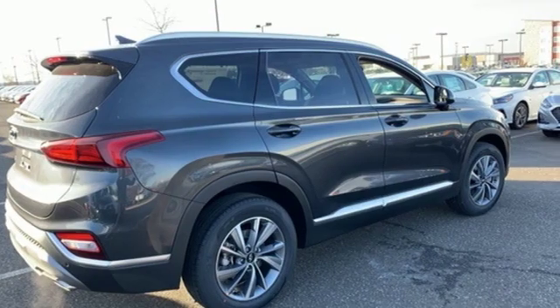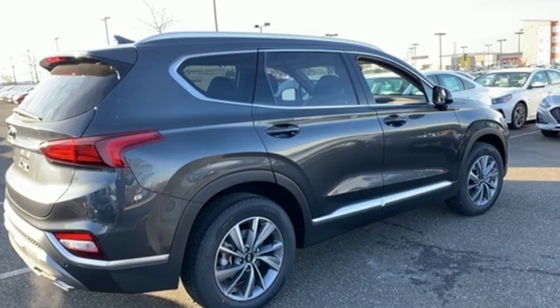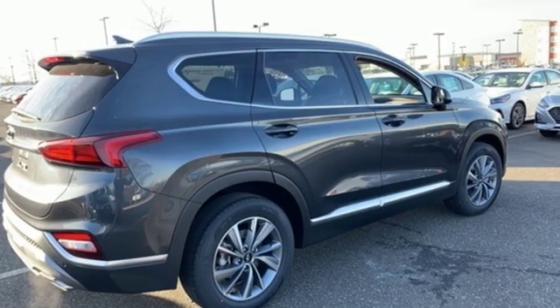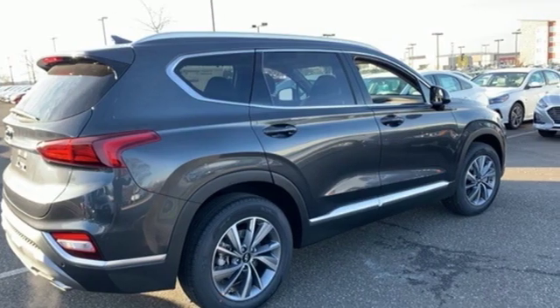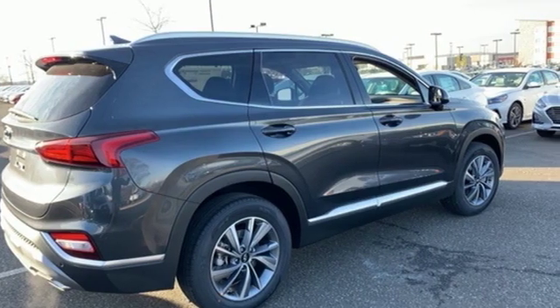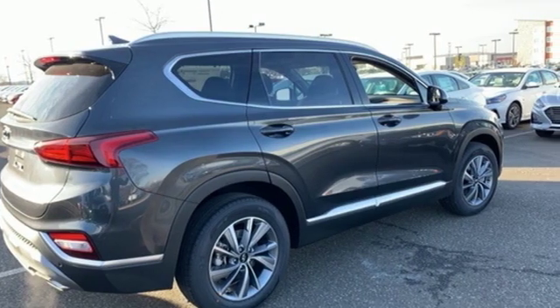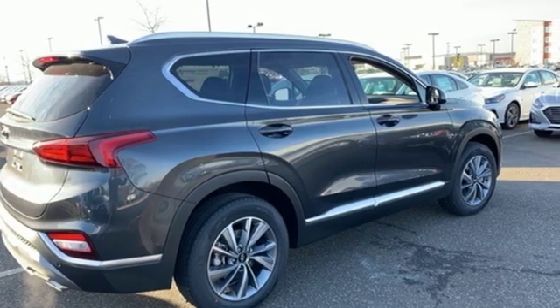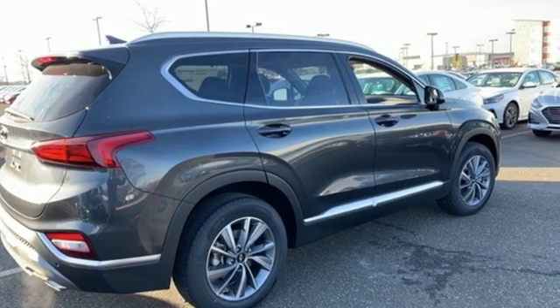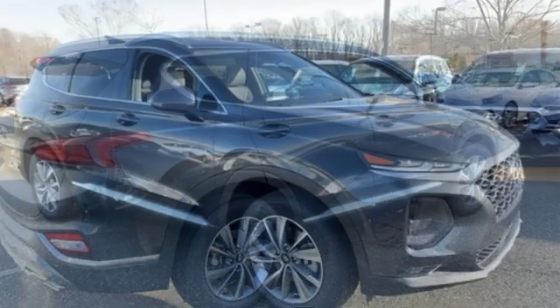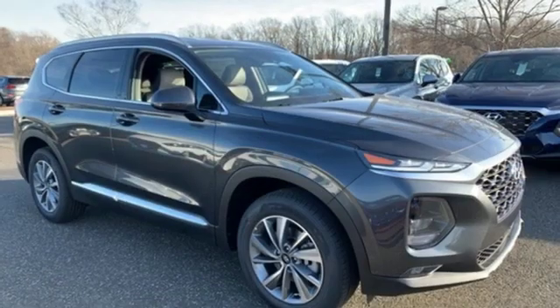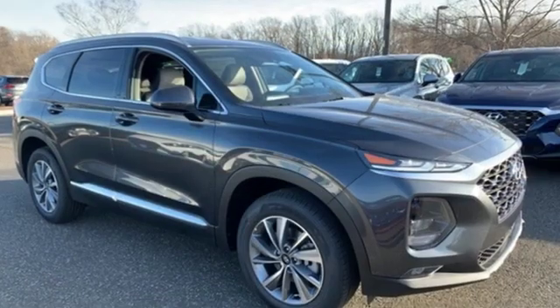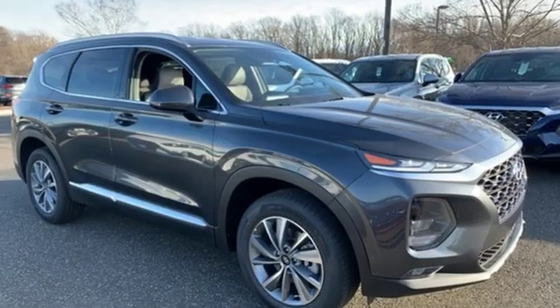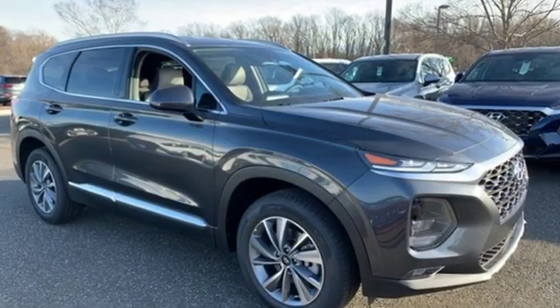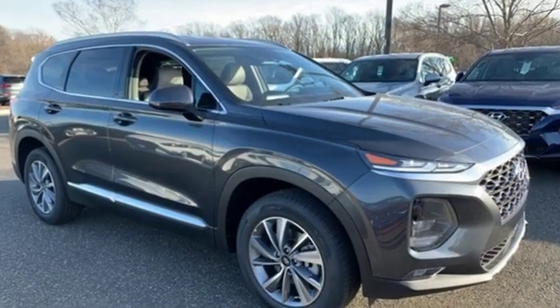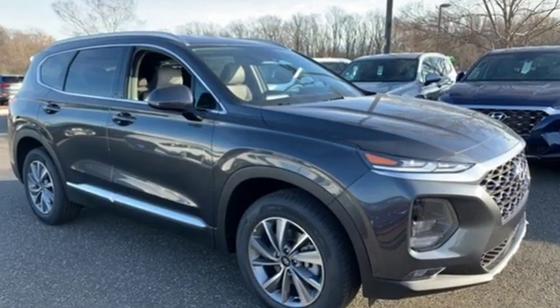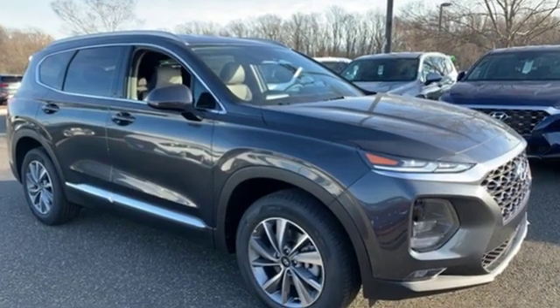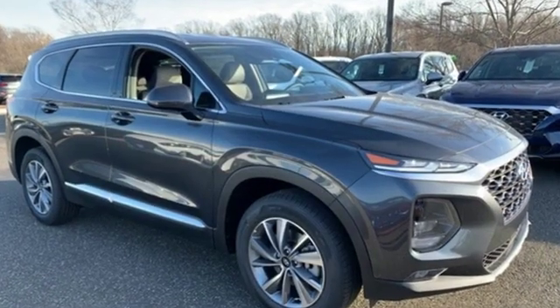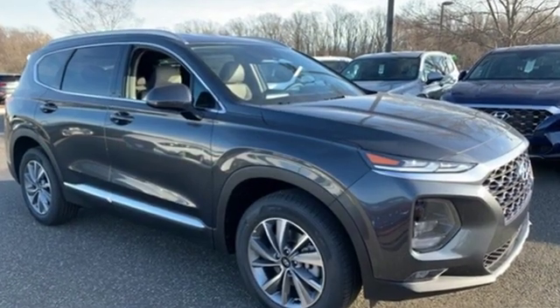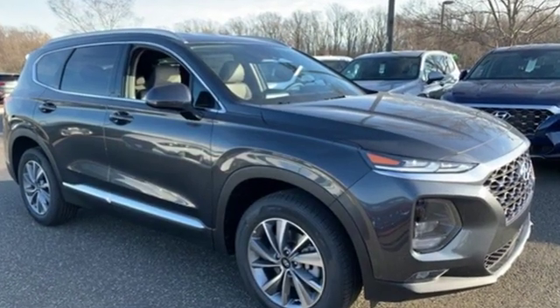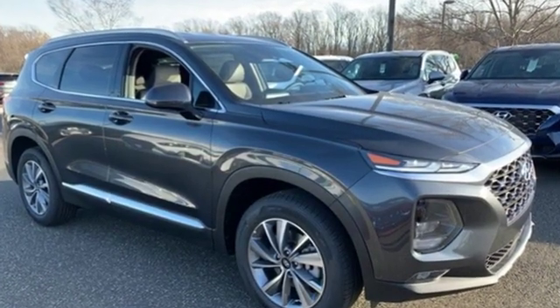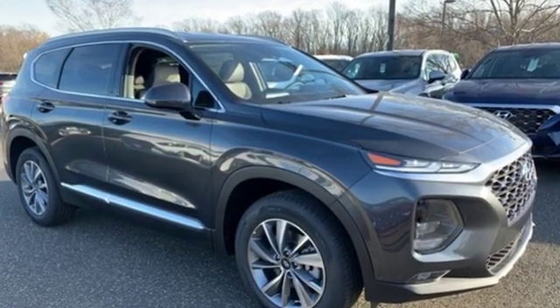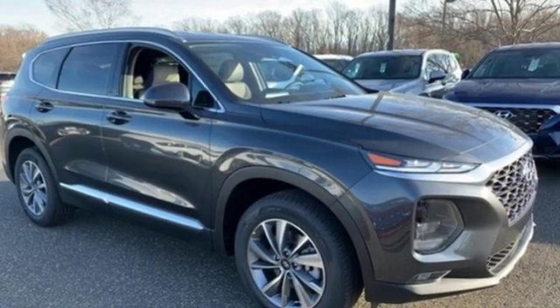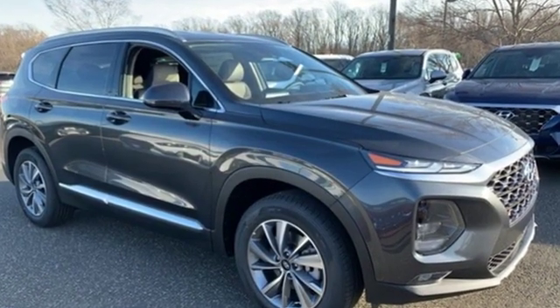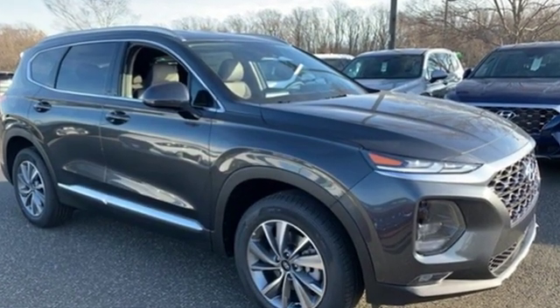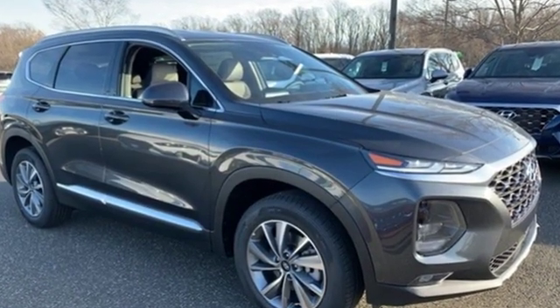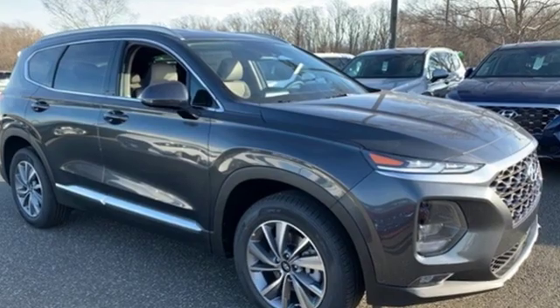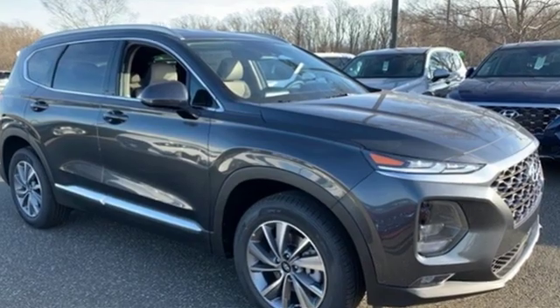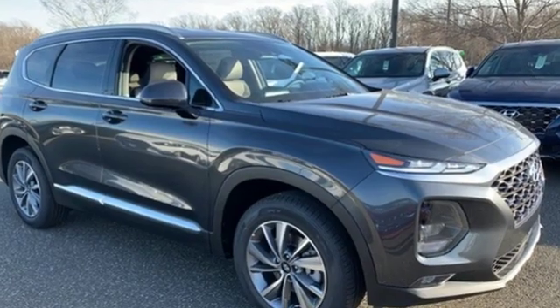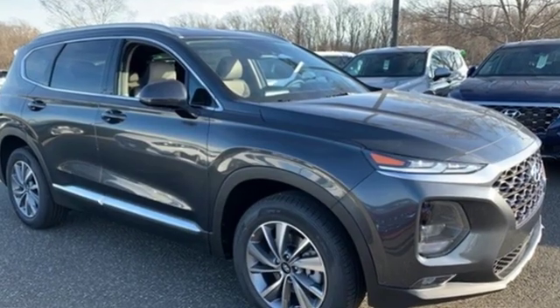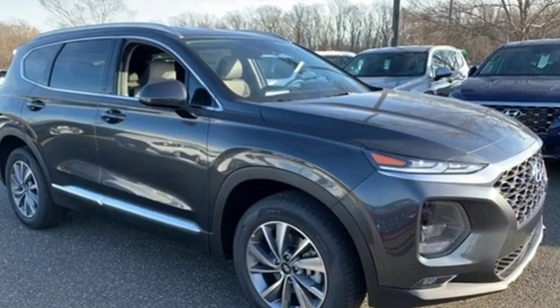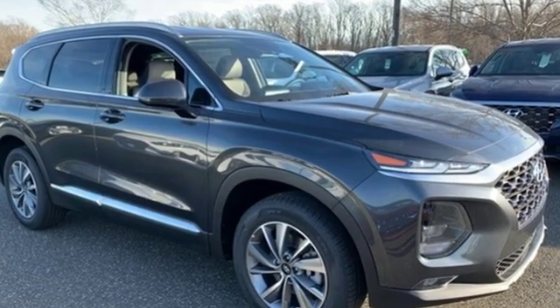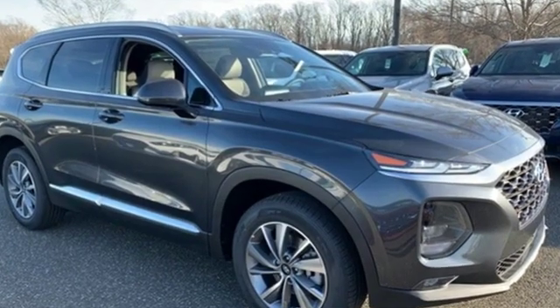Challenging convention to find a better way — it's the Hyundai way. Hurry in today for a test drive.